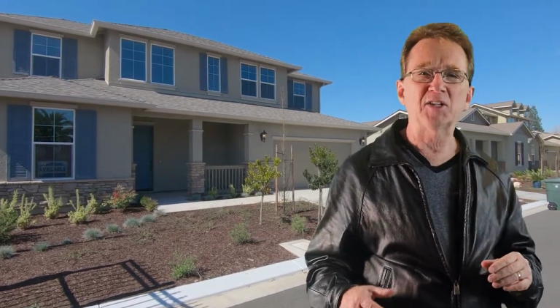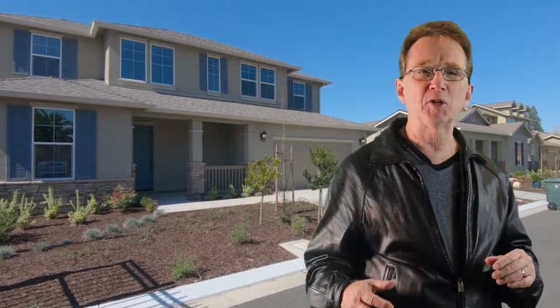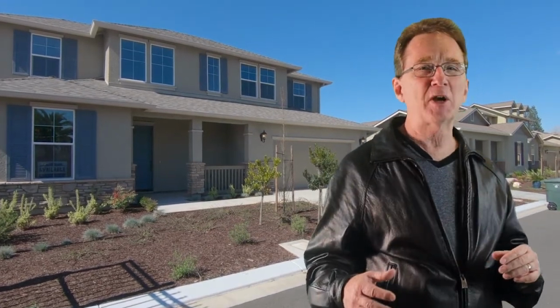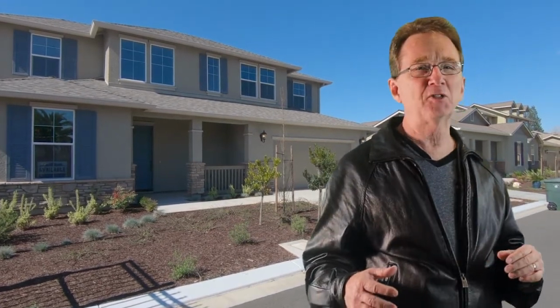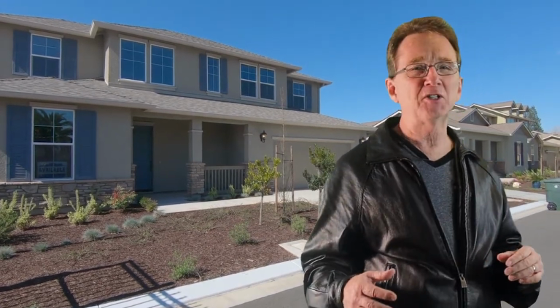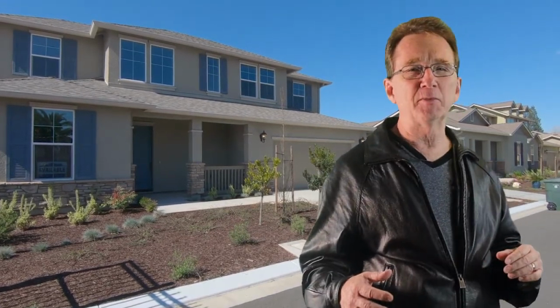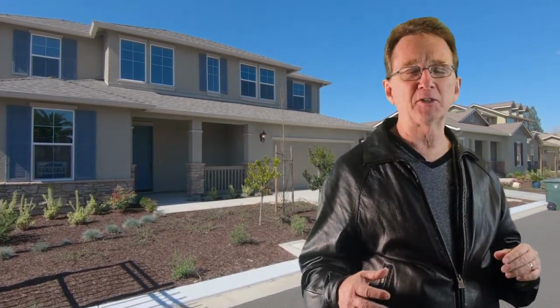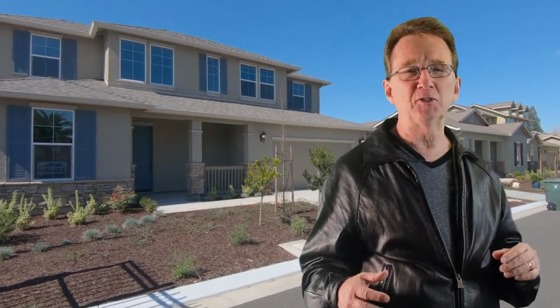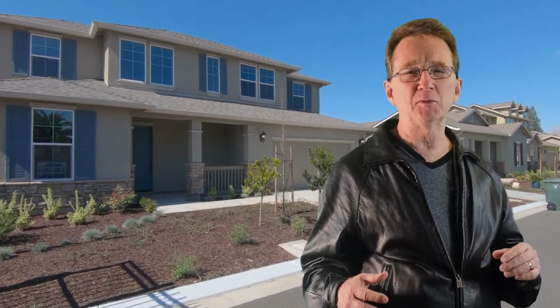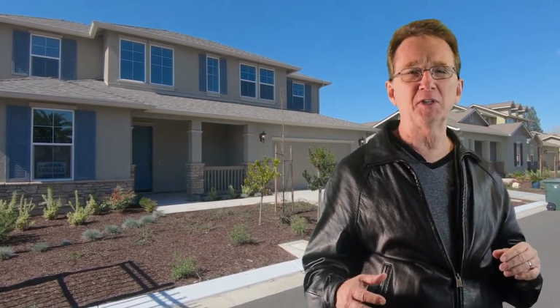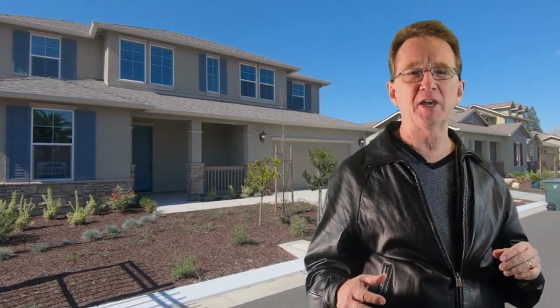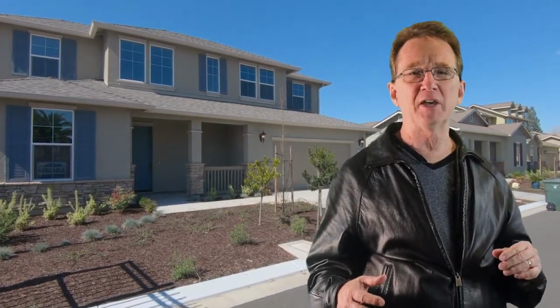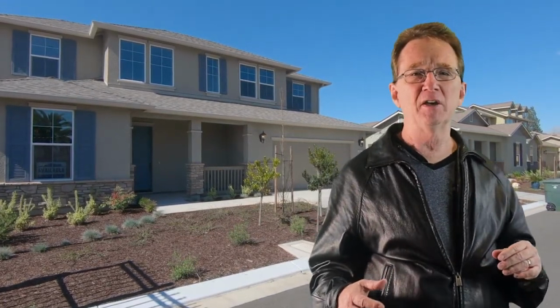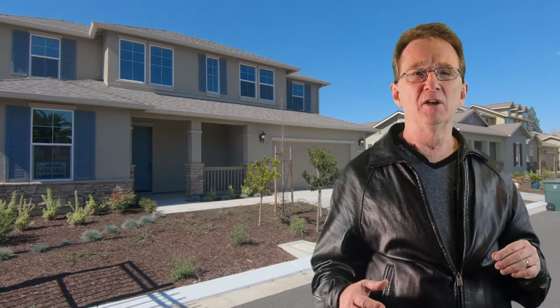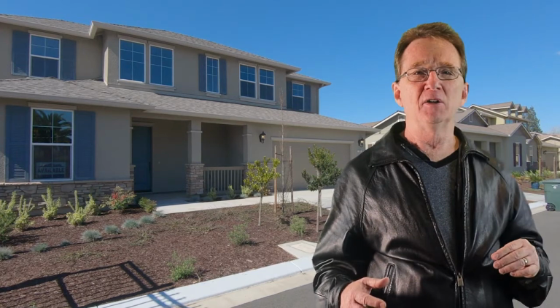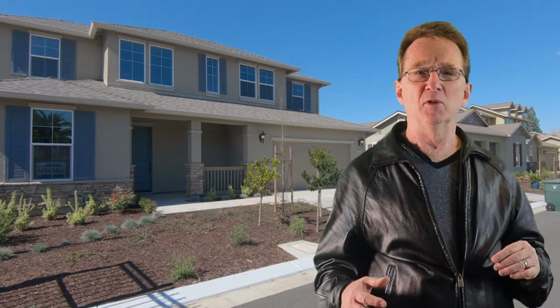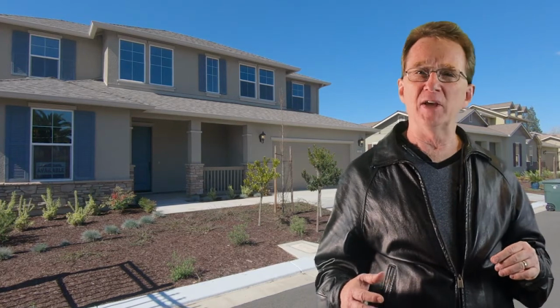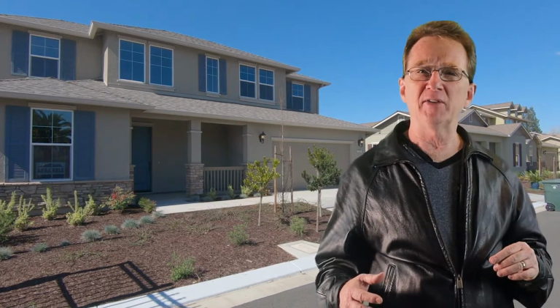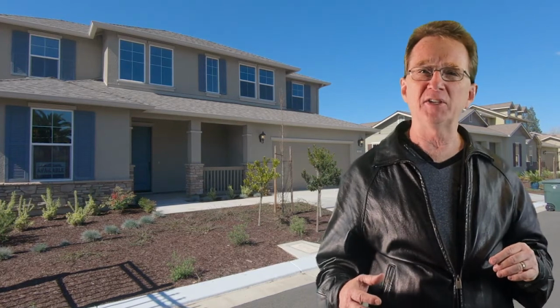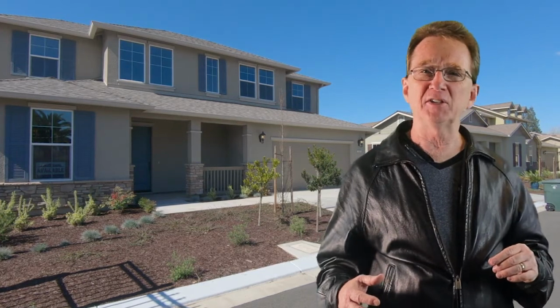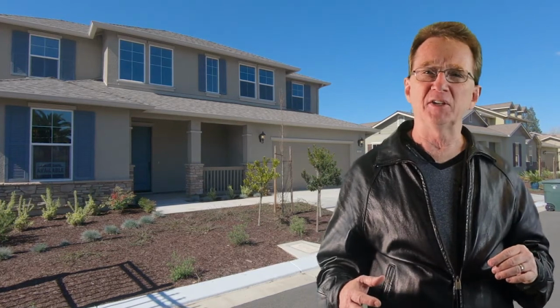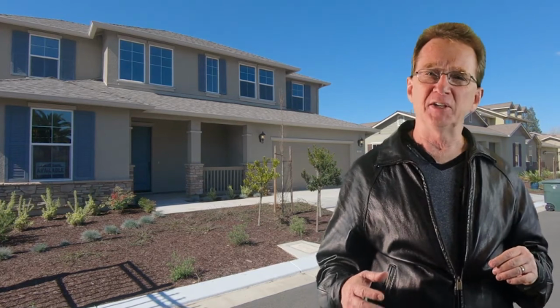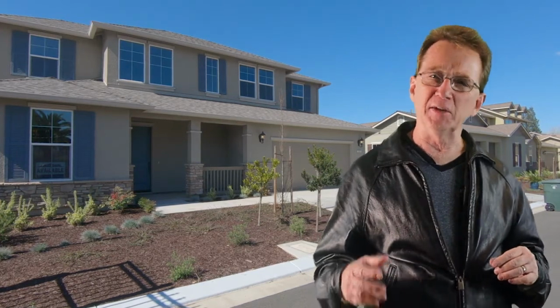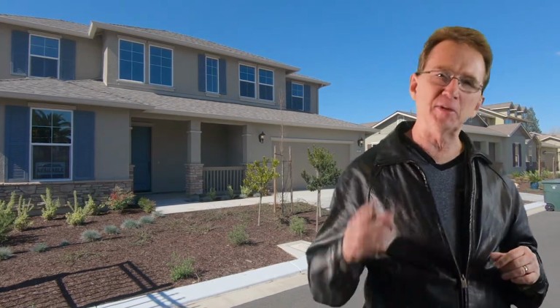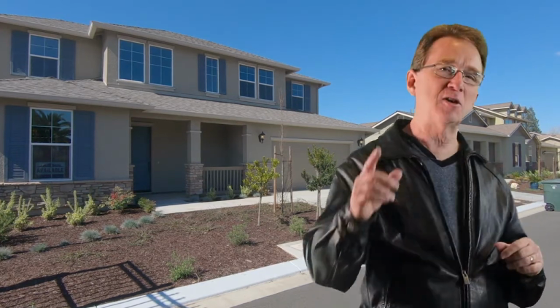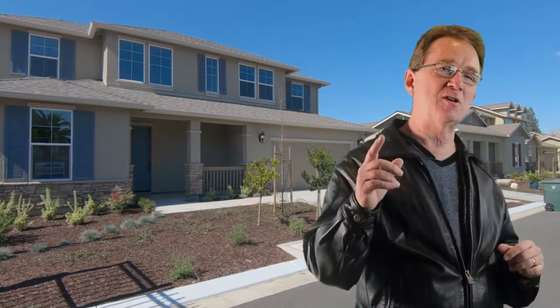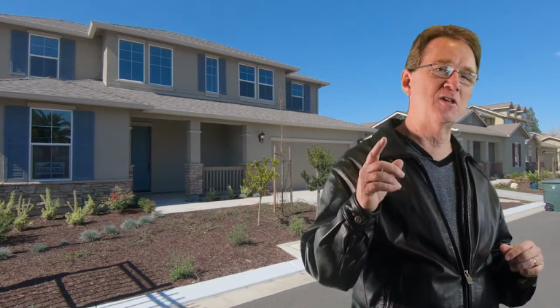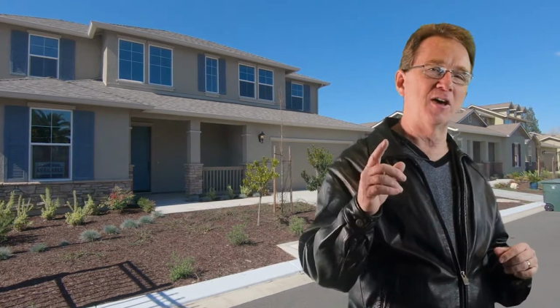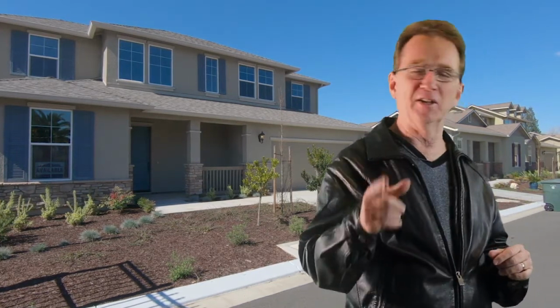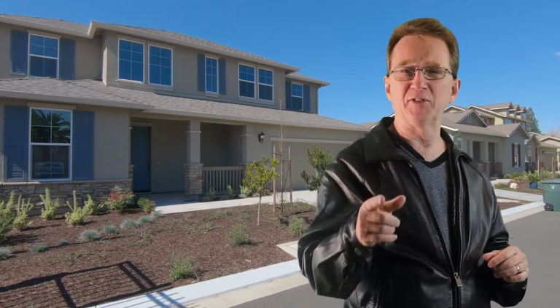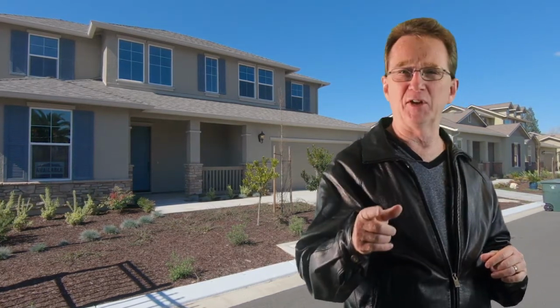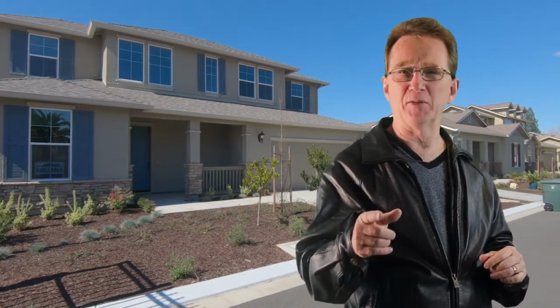Ask your buyer's agent about these homes today. Don't have an agent? Give me a call — I'd love to help.